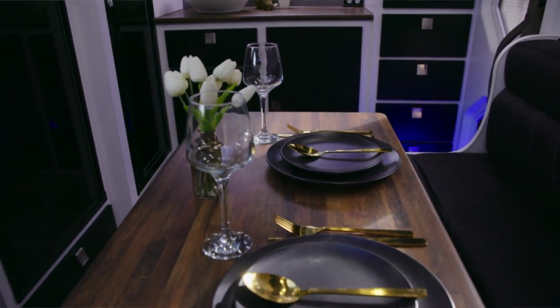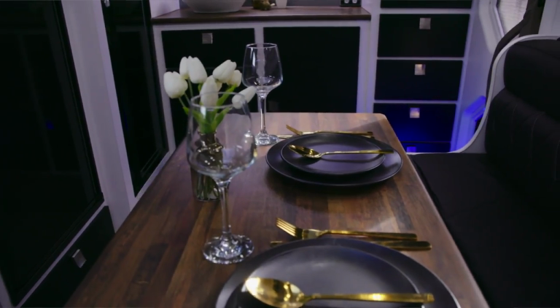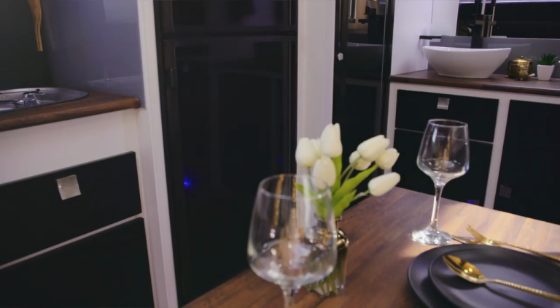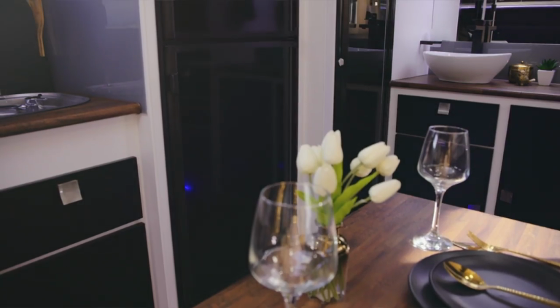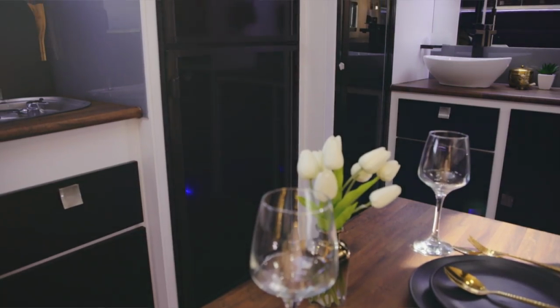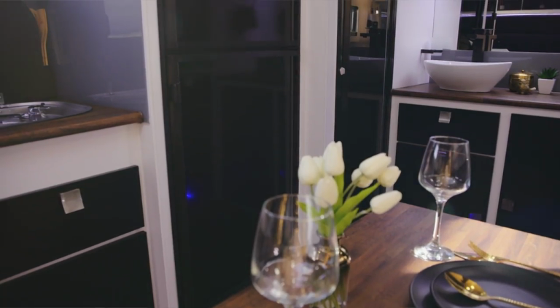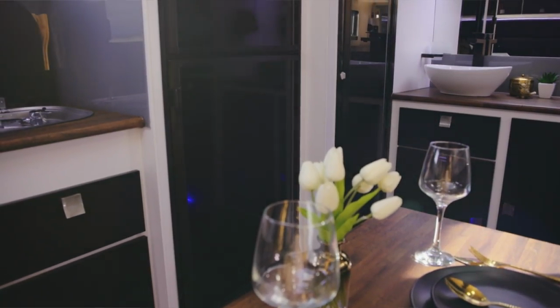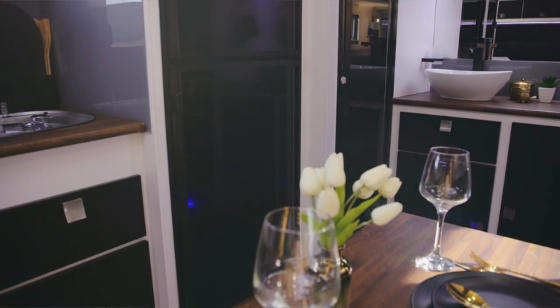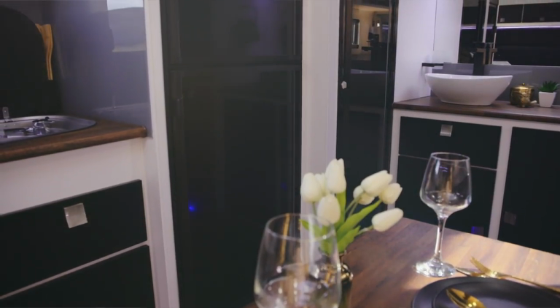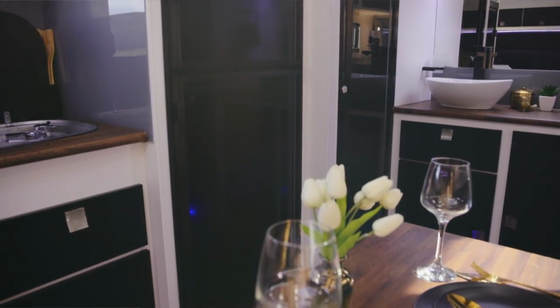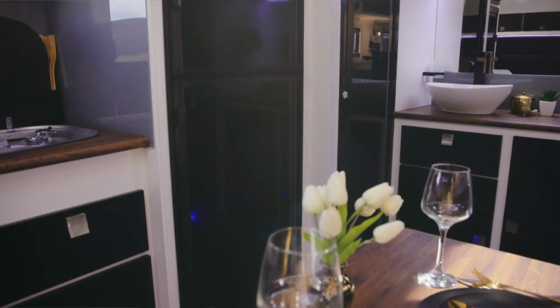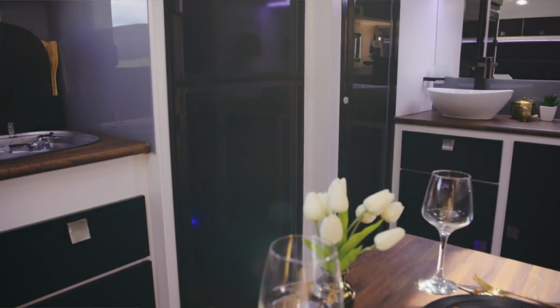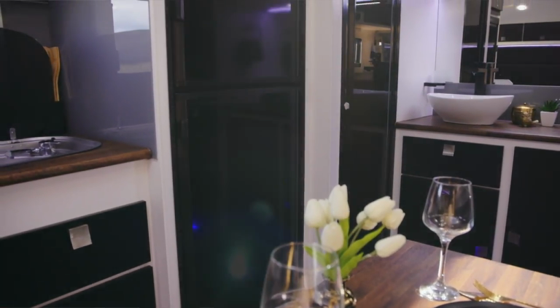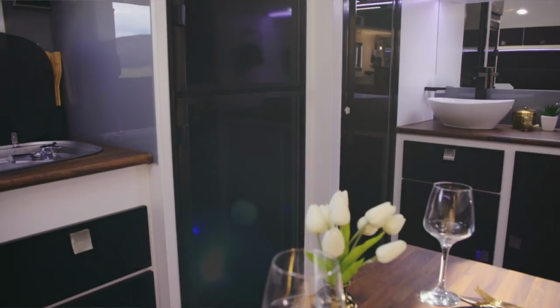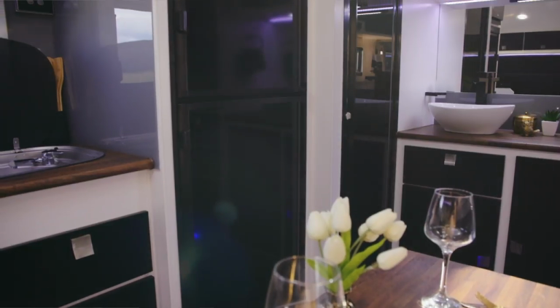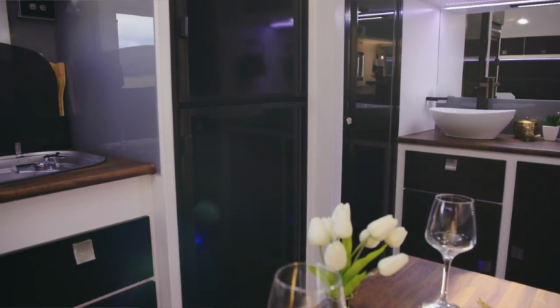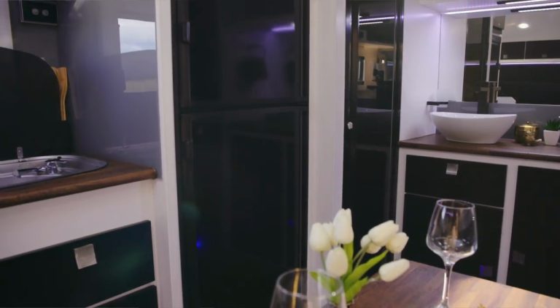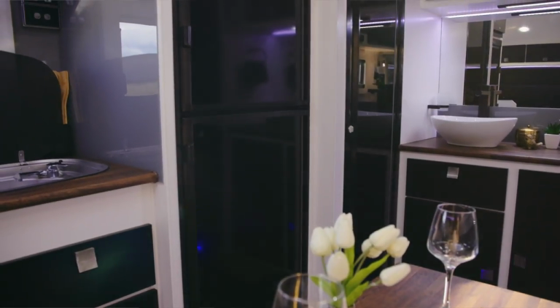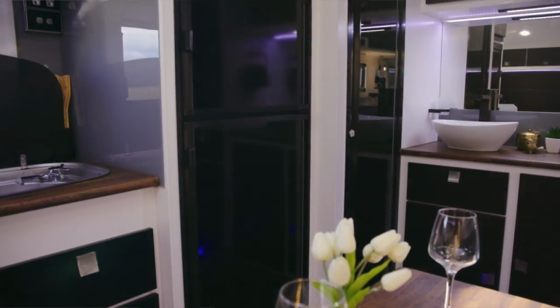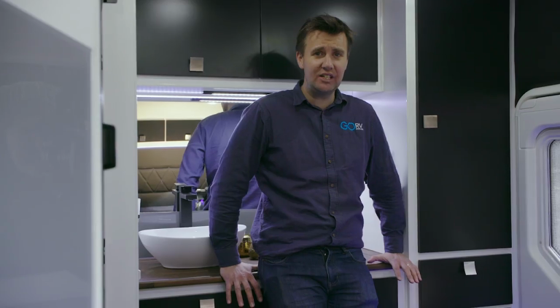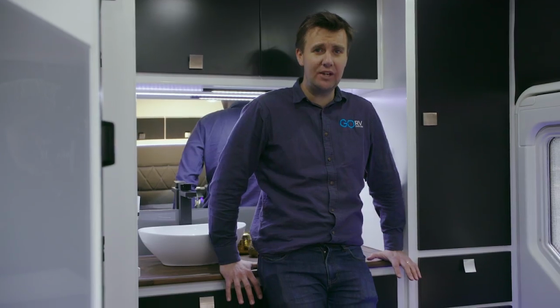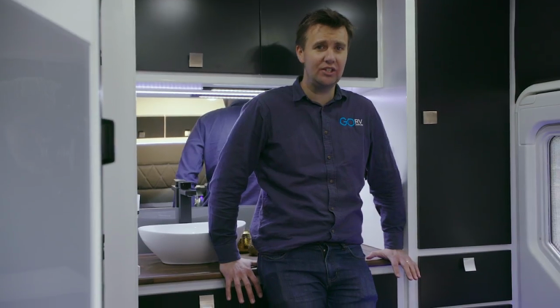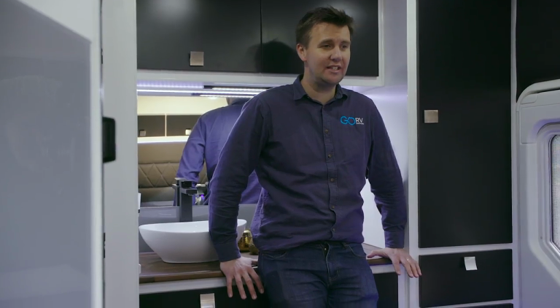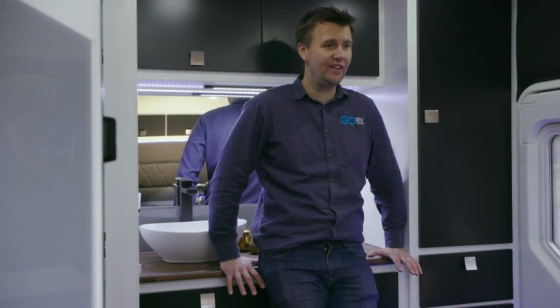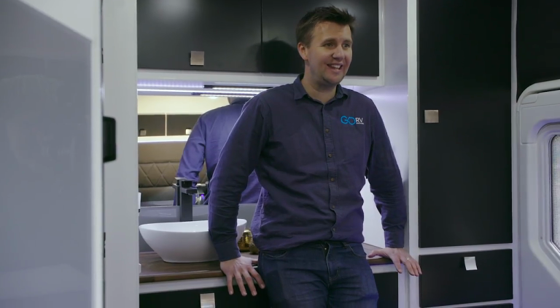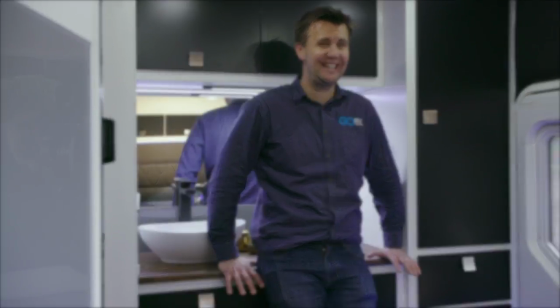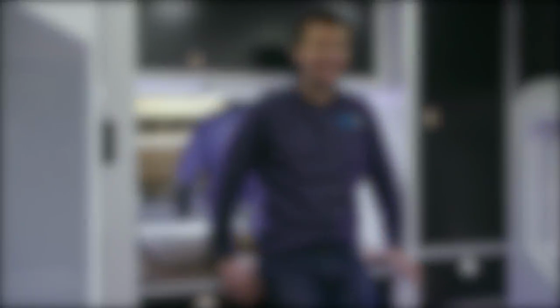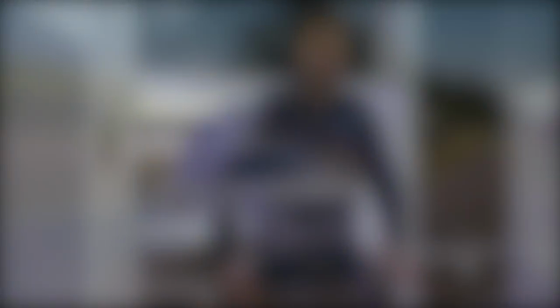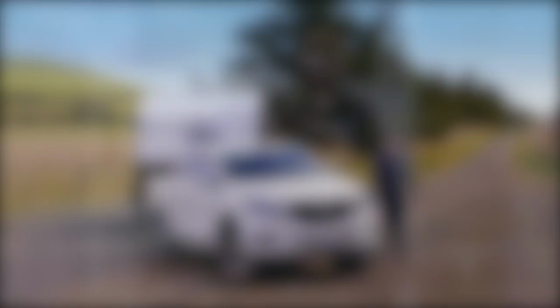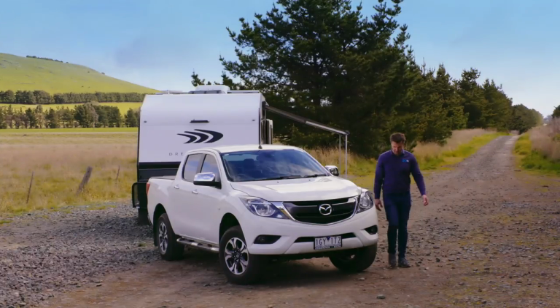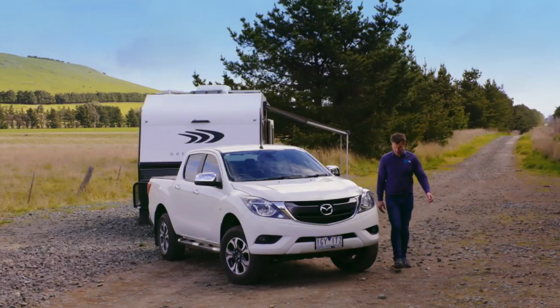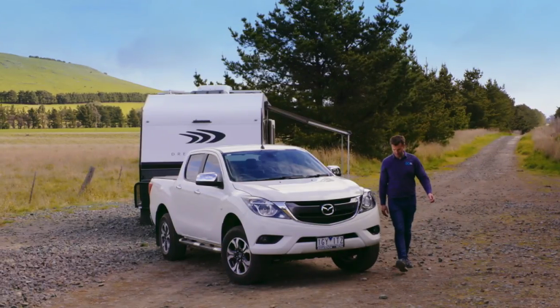This layout is super livable. It doesn't feel crammed — it feels surprisingly spacious. Let's not forget, this is a 14-footer, guys.